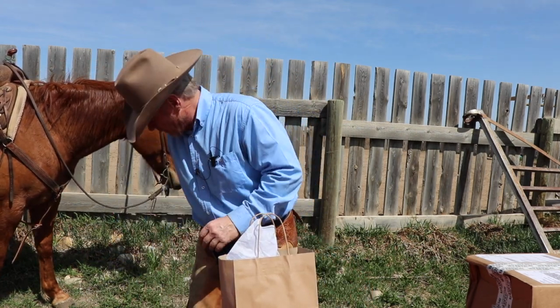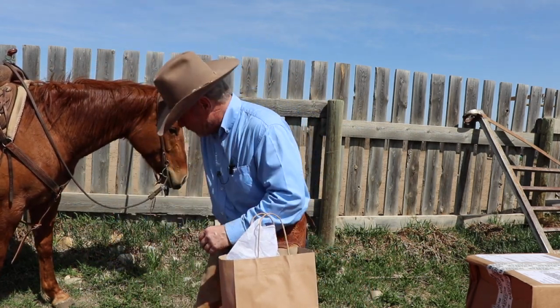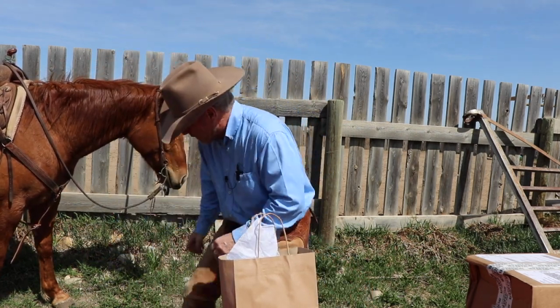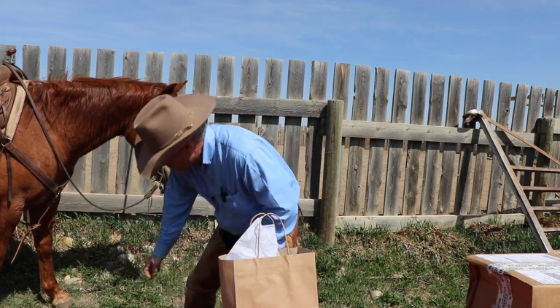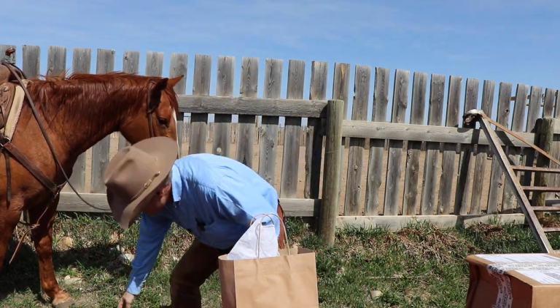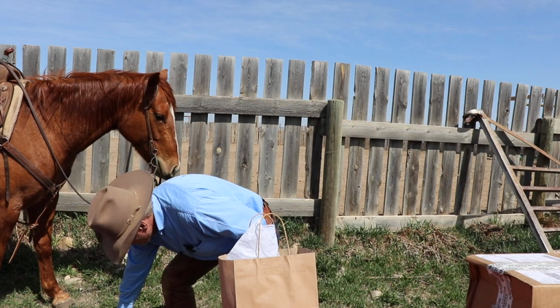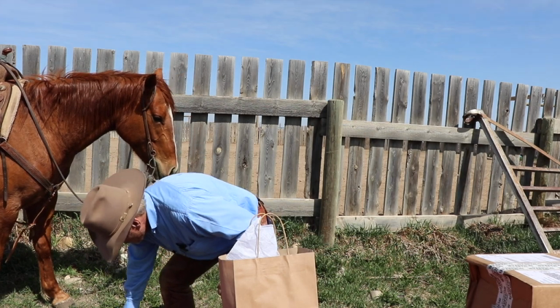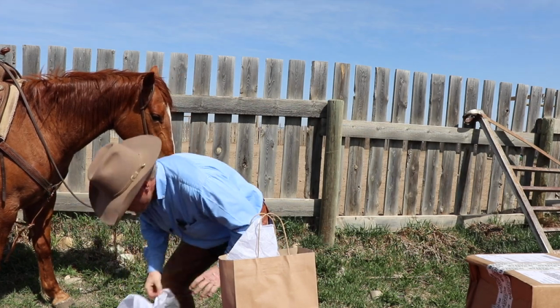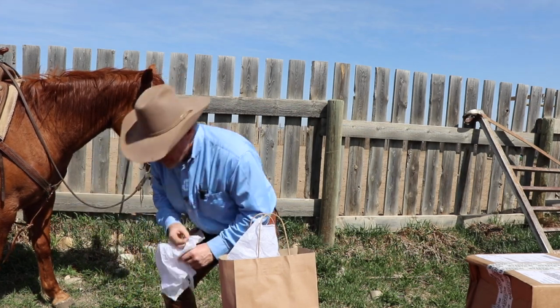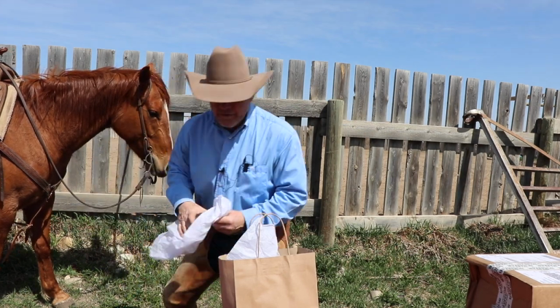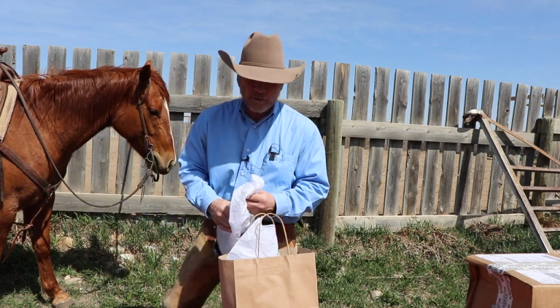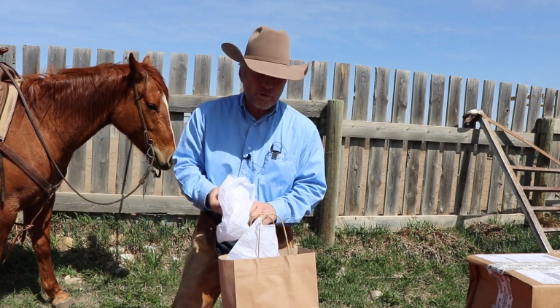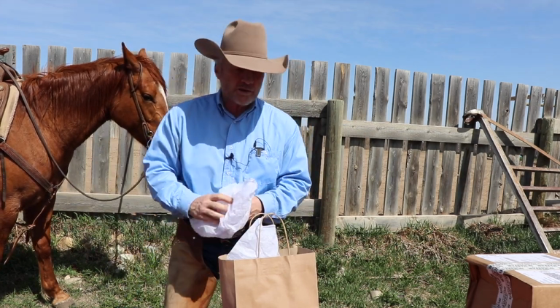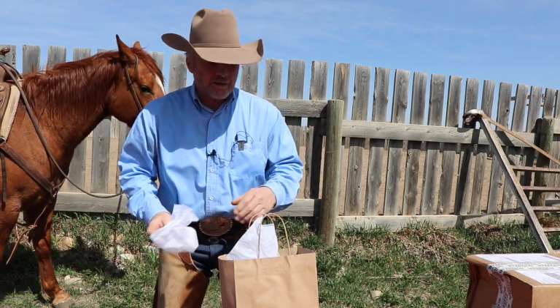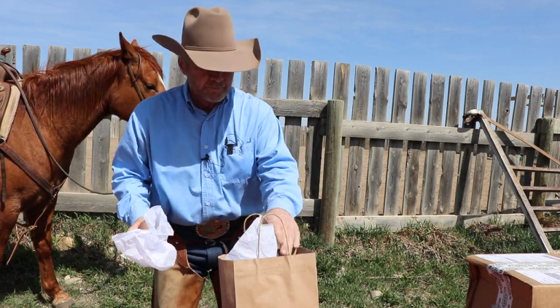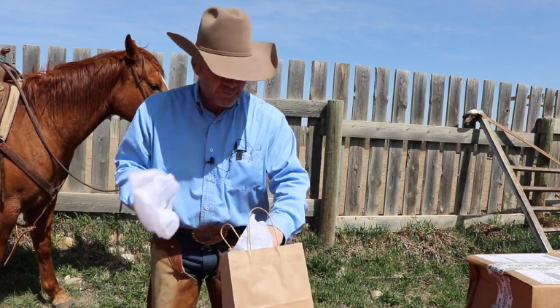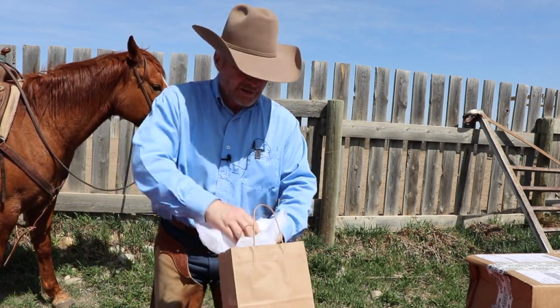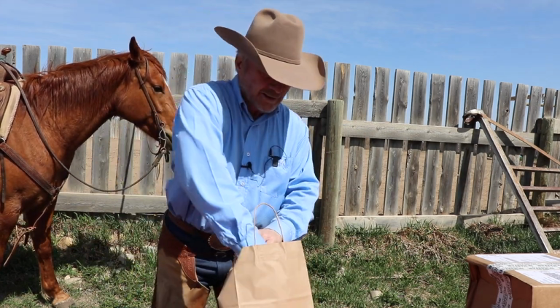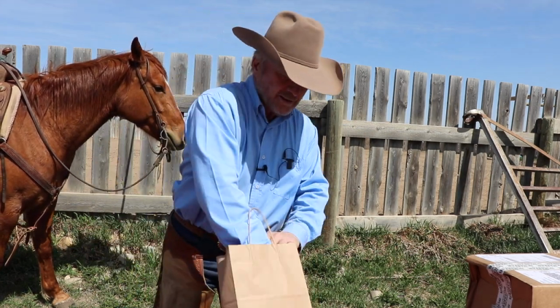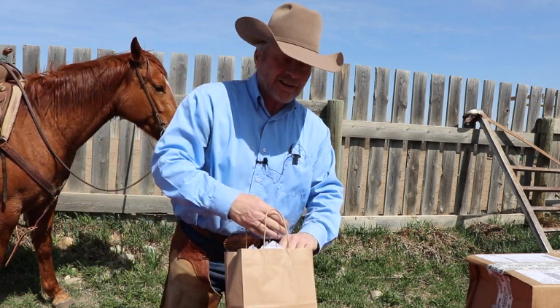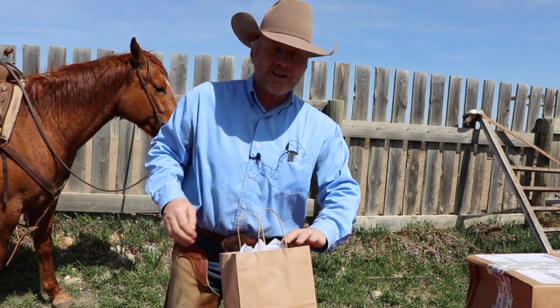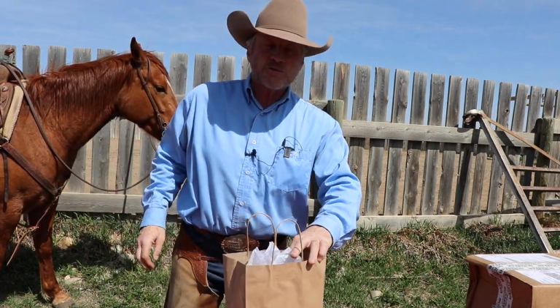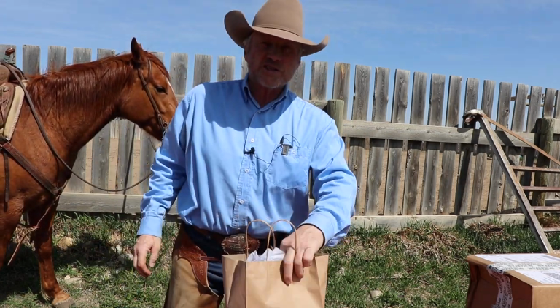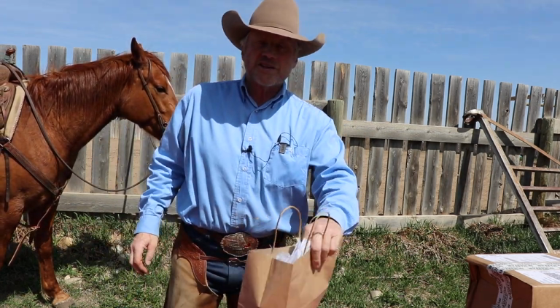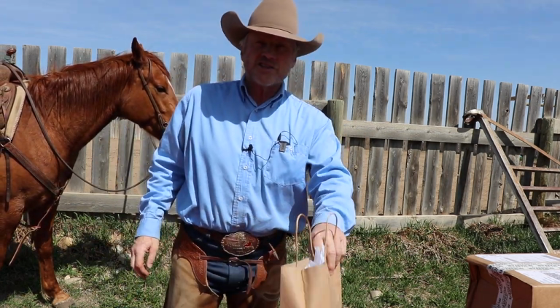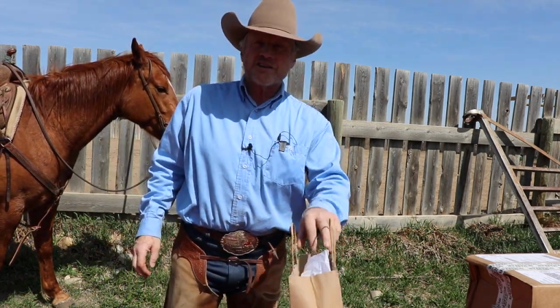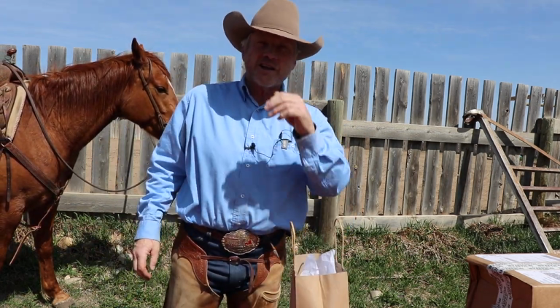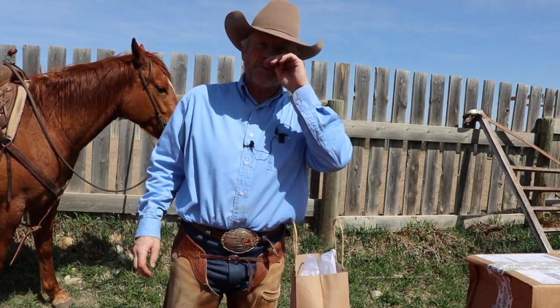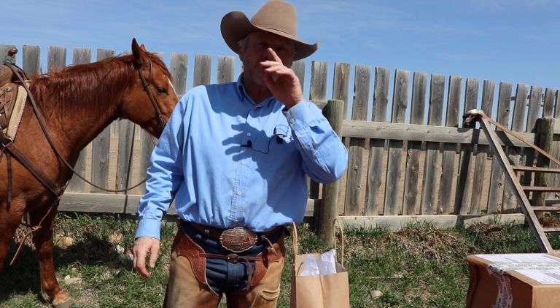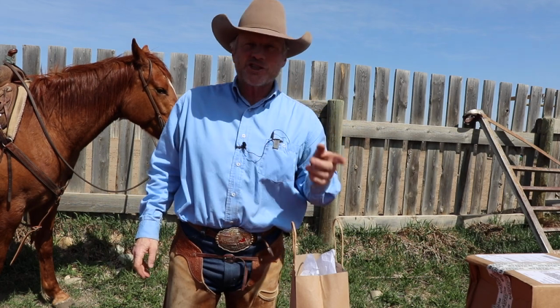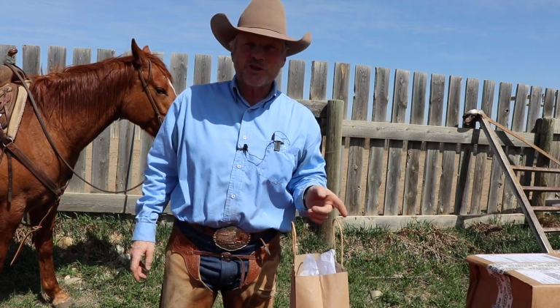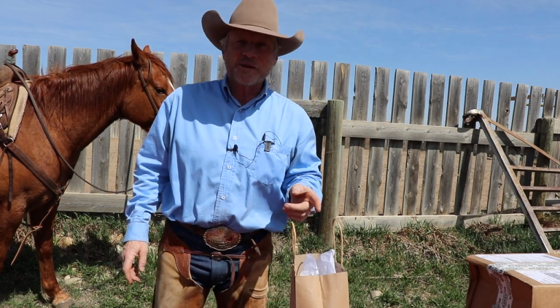I better get this before it blows underneath my horse and then you guys will see that she's not as flag-broke as she should be.